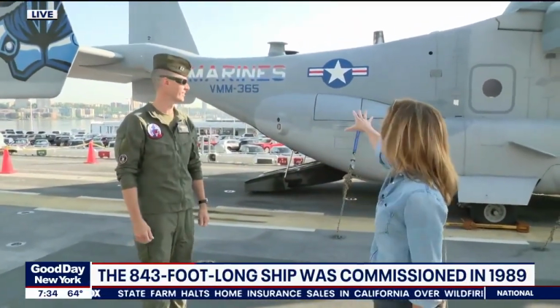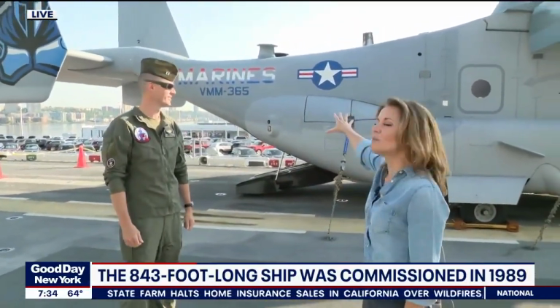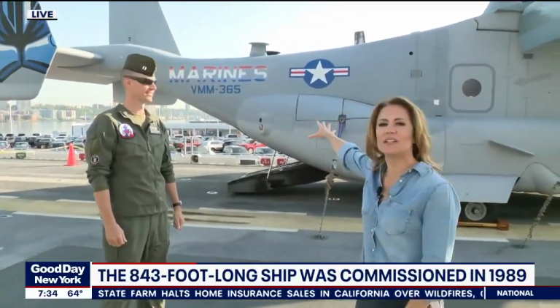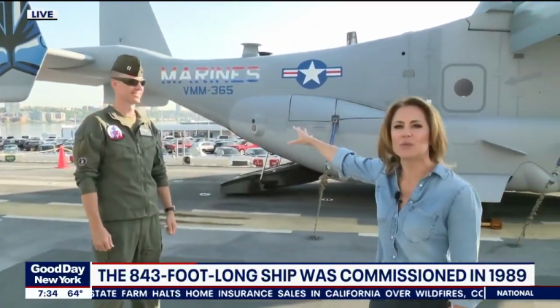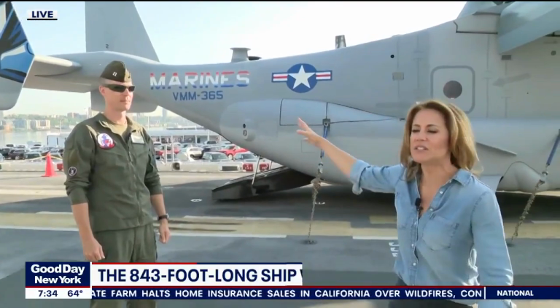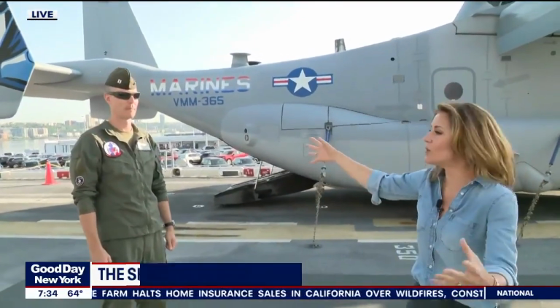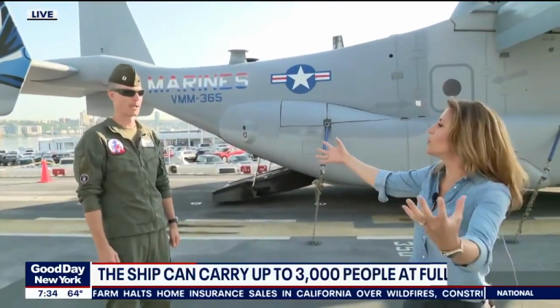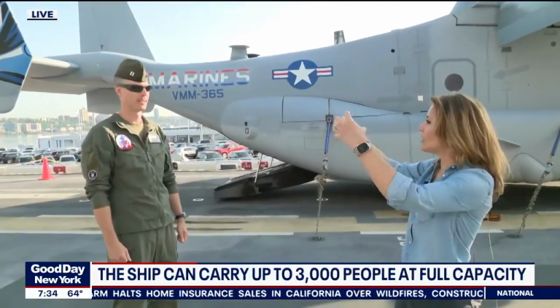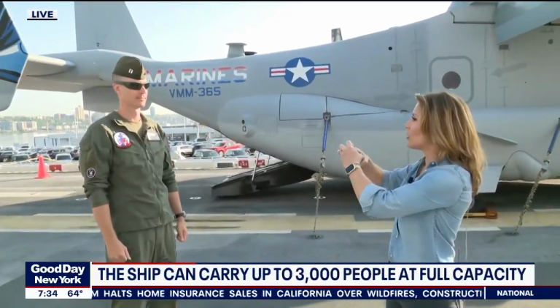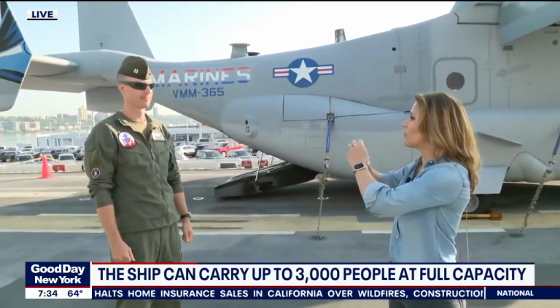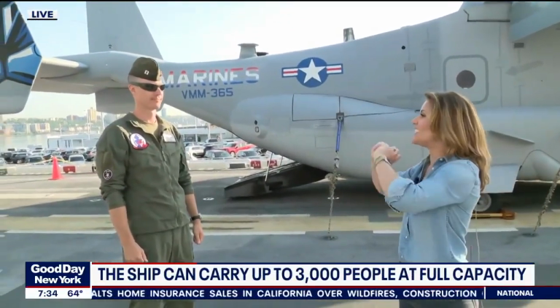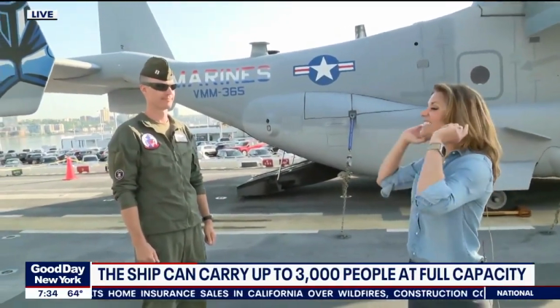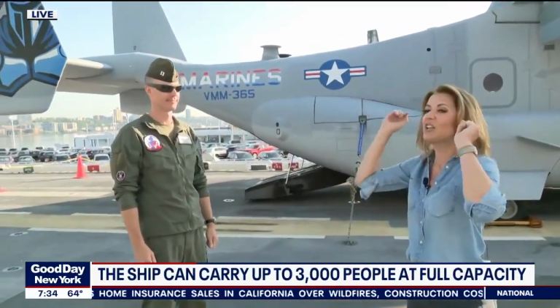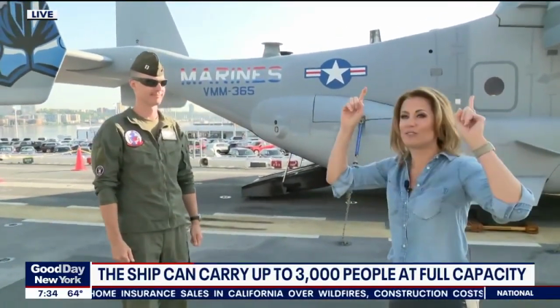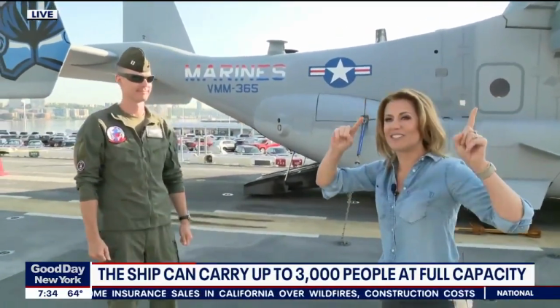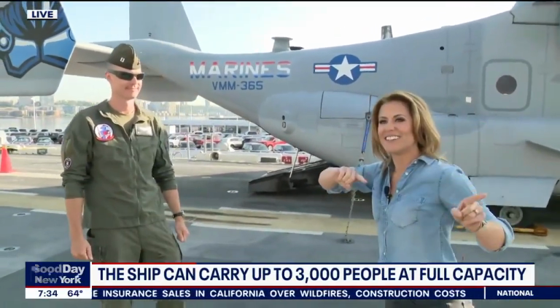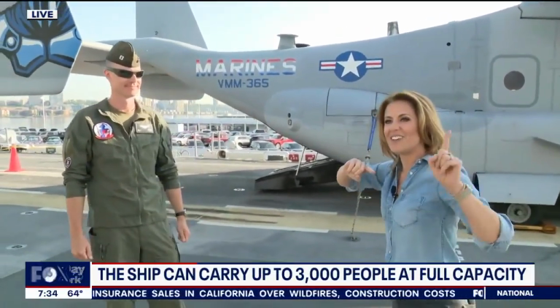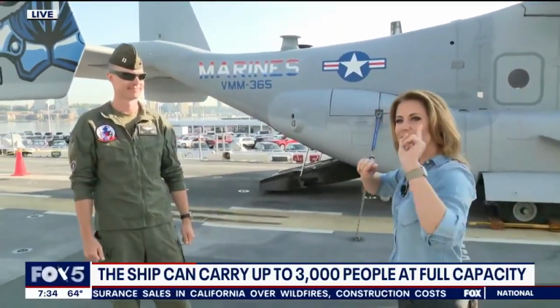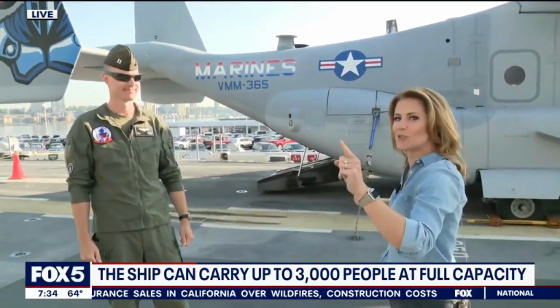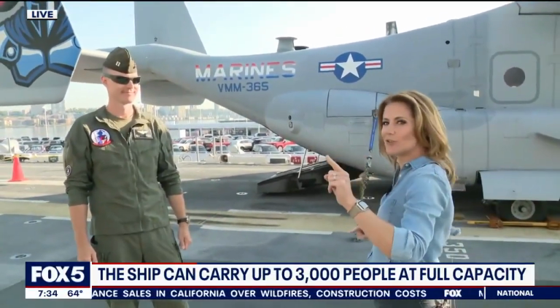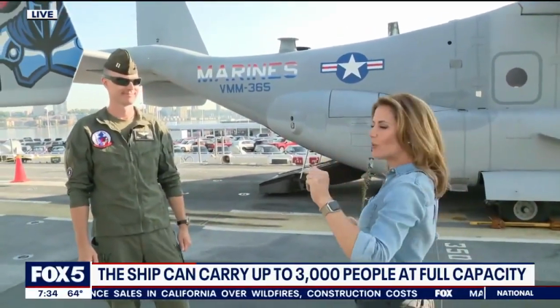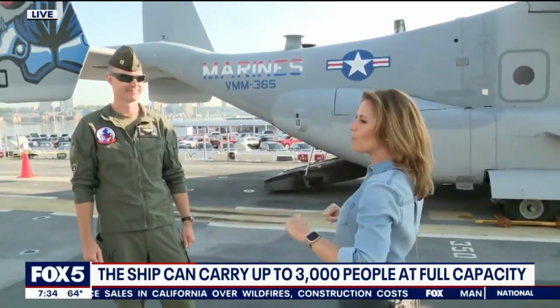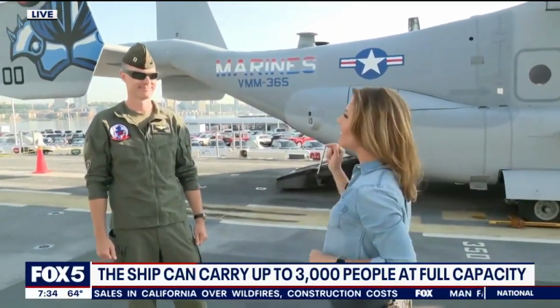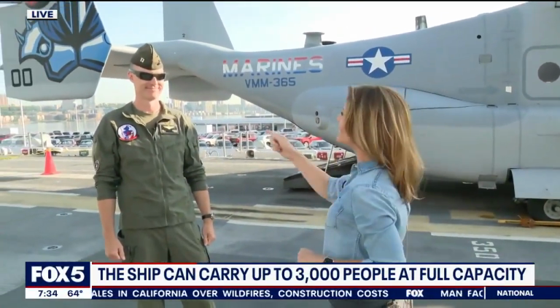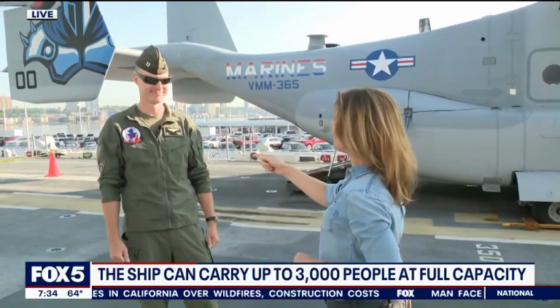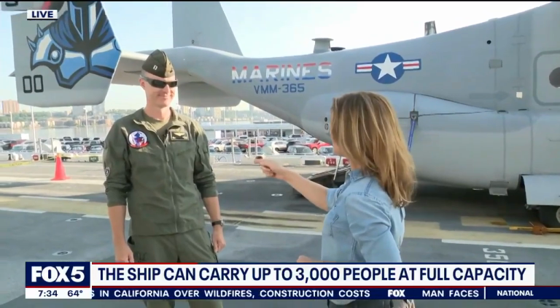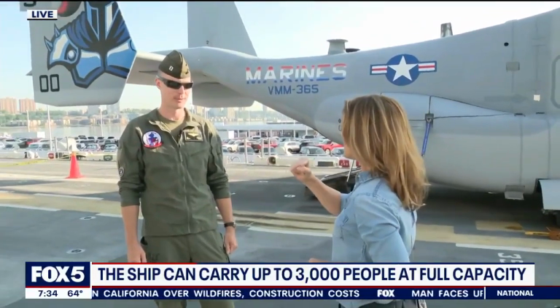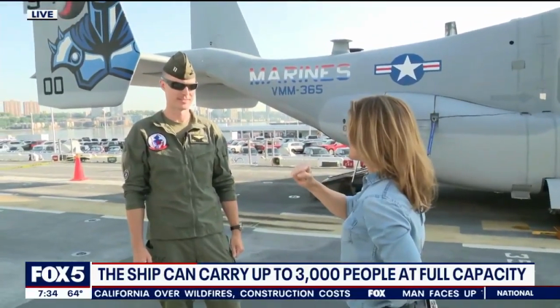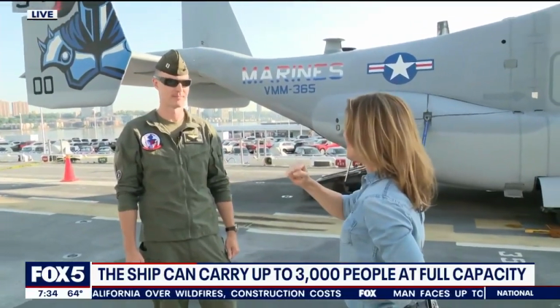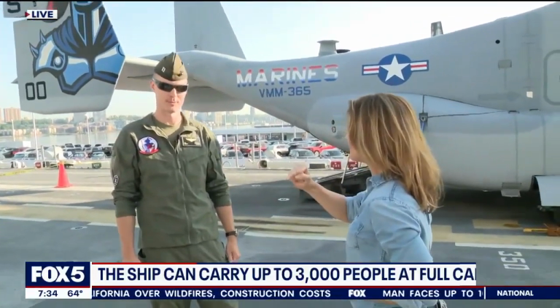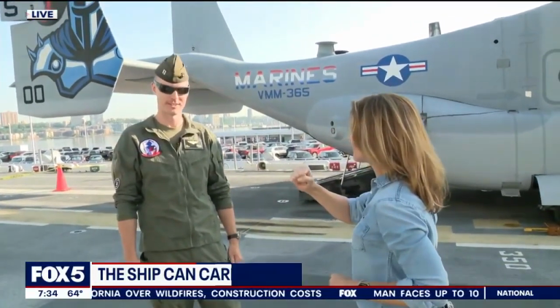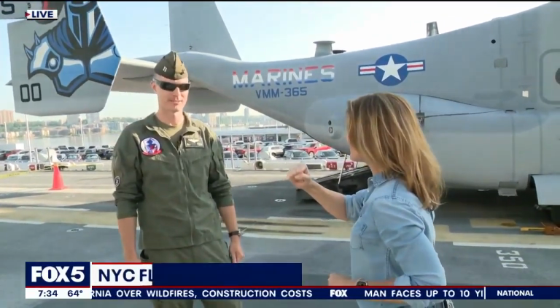So the Marines also work in conjunction with the sailors — not the soldiers. Soldiers are Army. Sailors are with the U.S. Navy. Correct, yes.